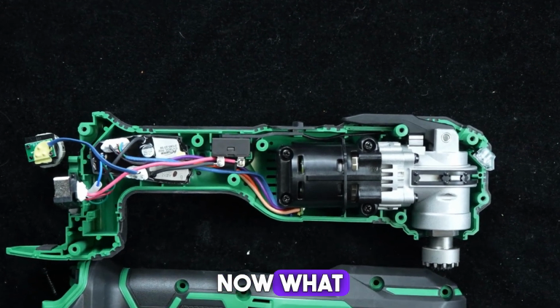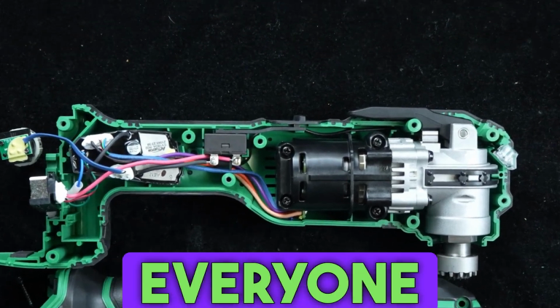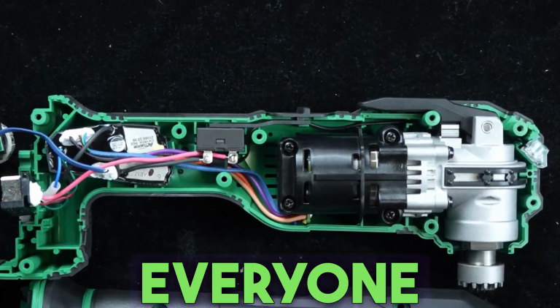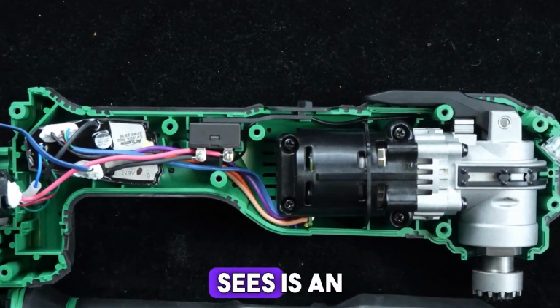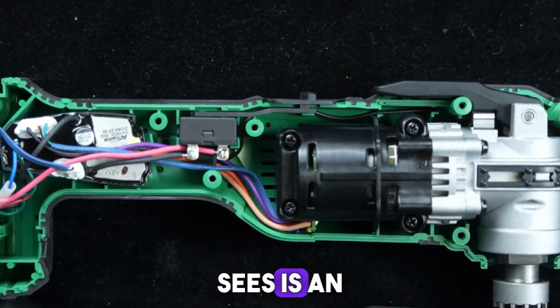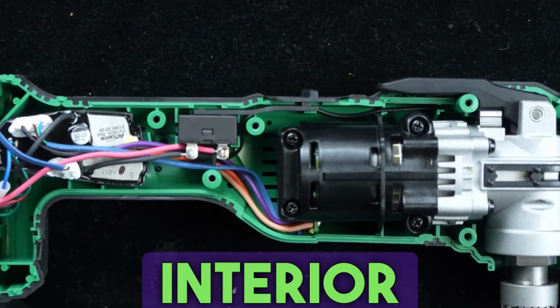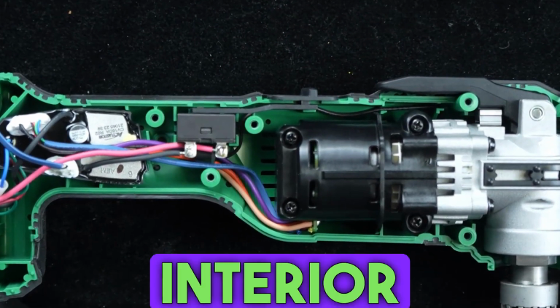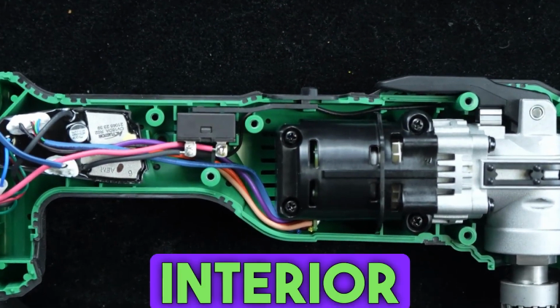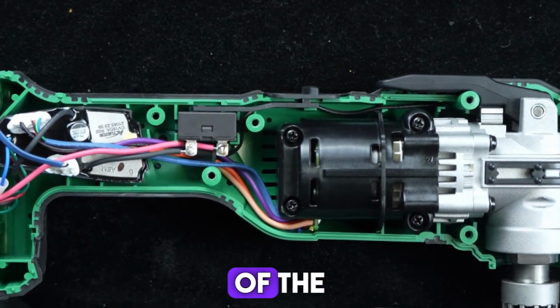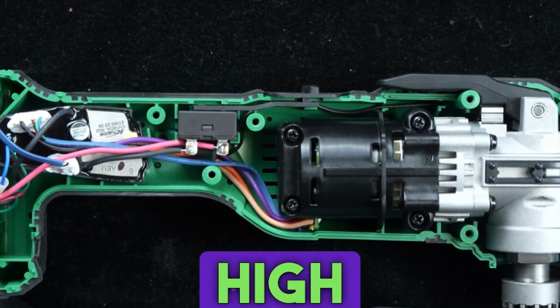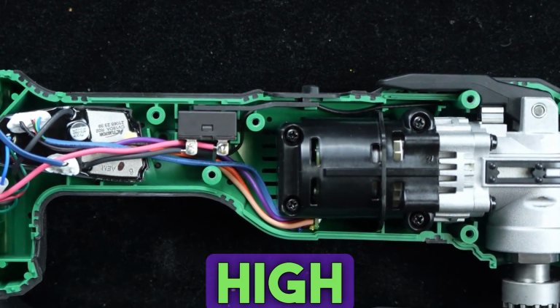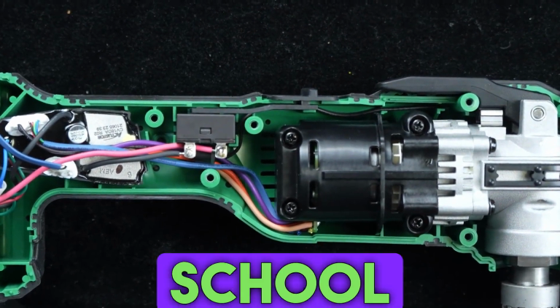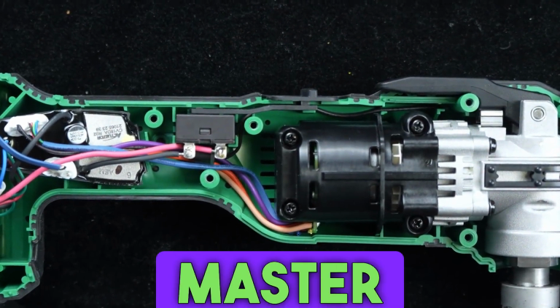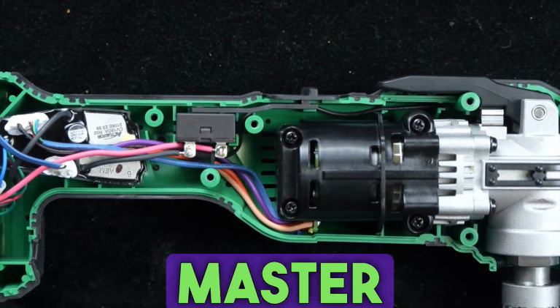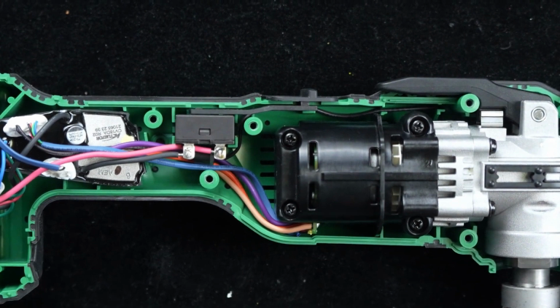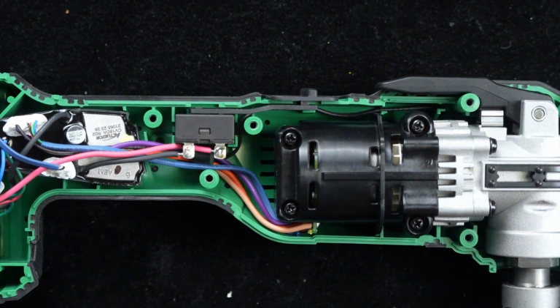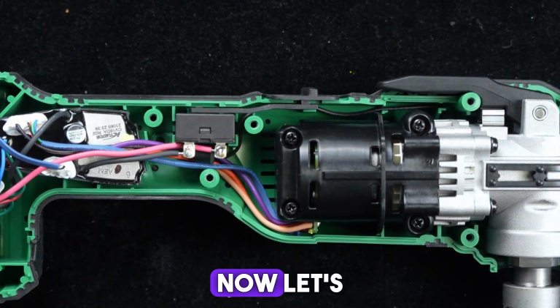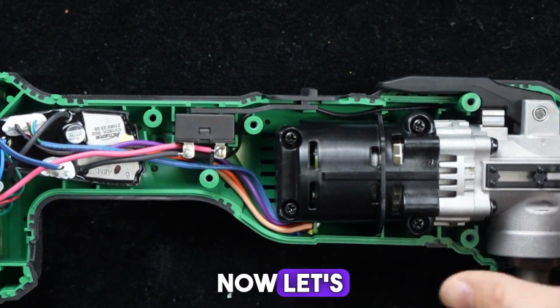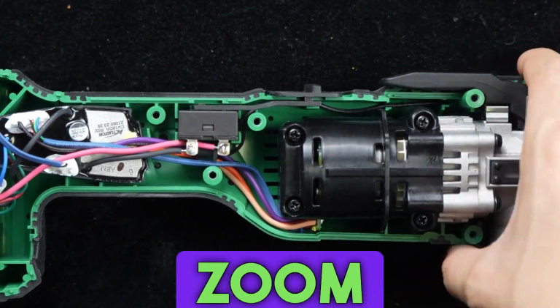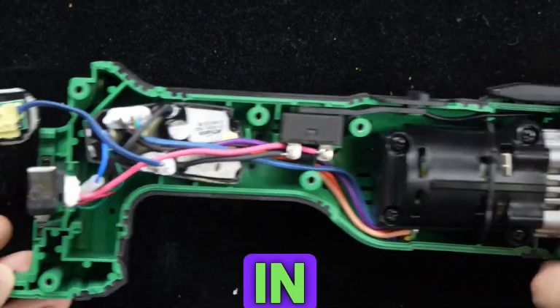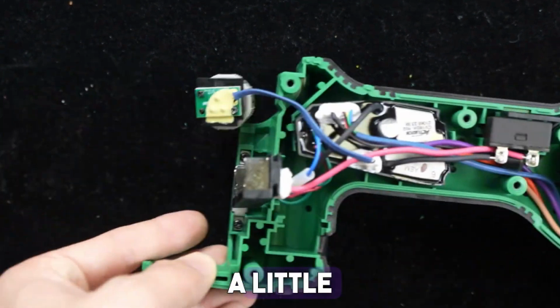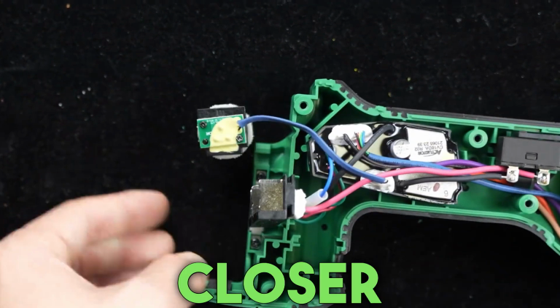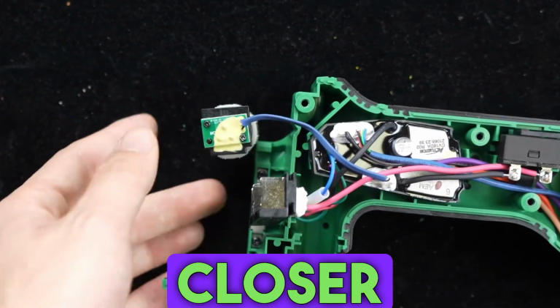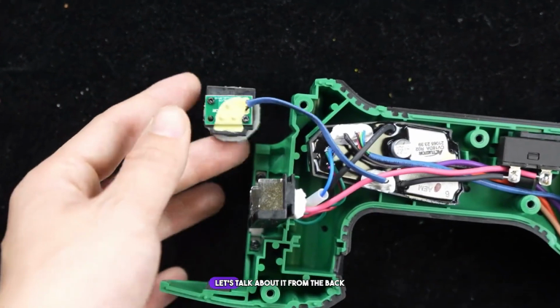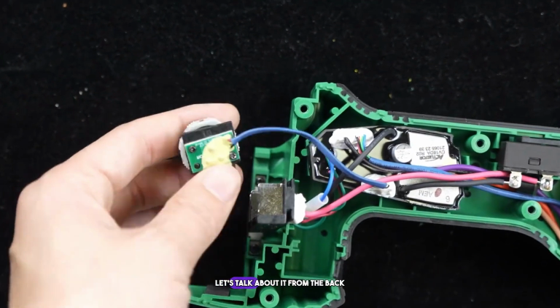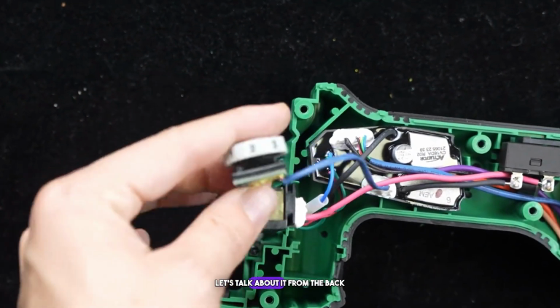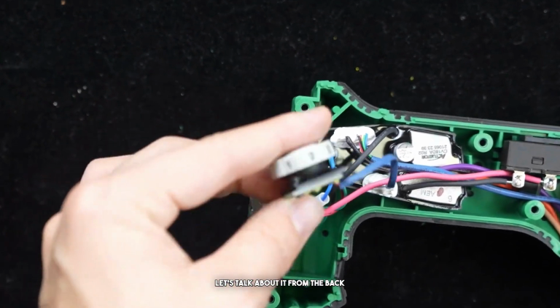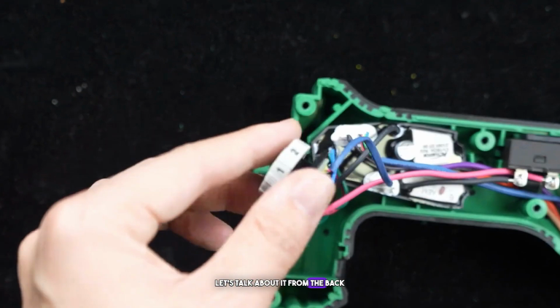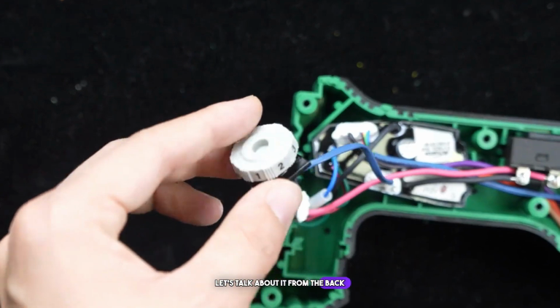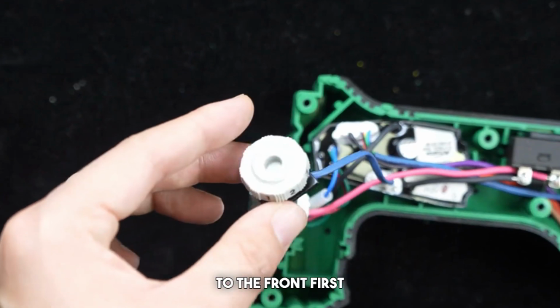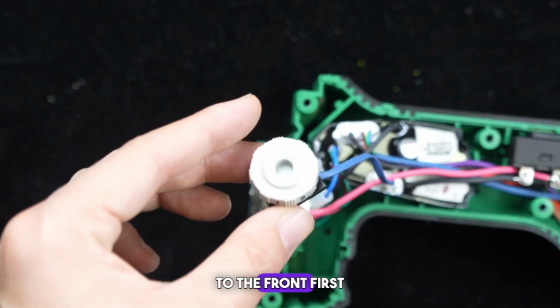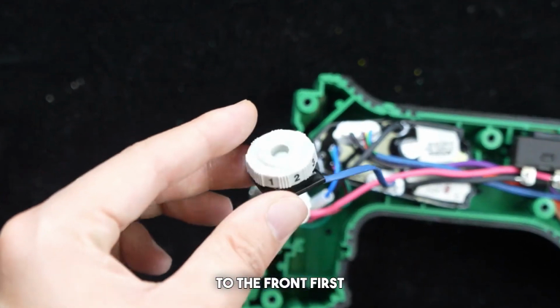What everyone sees now is the interior of this high-end master tool. Let's zoom in a little closer and talk about it from the back to the front.